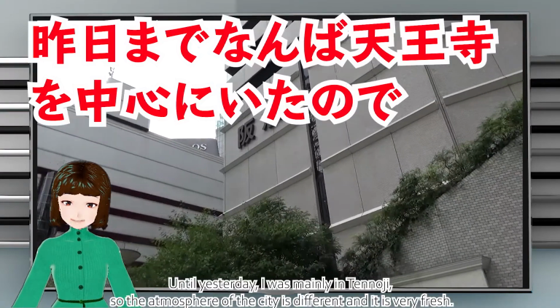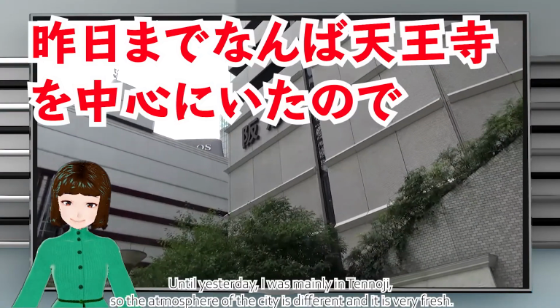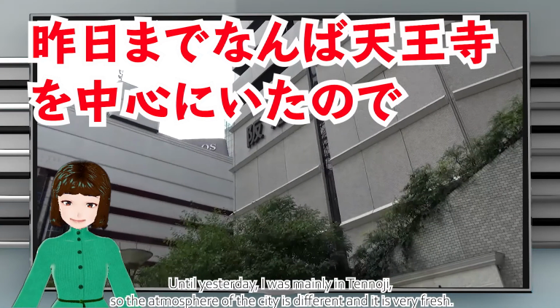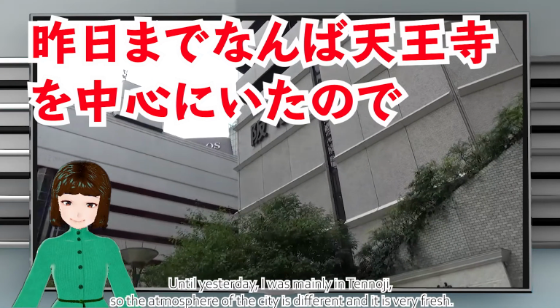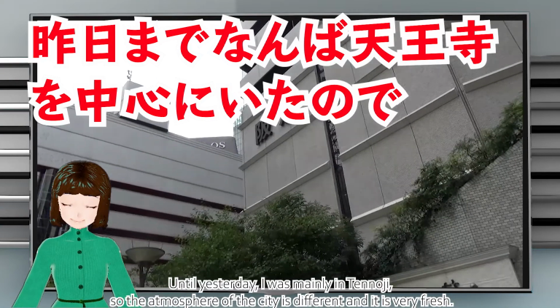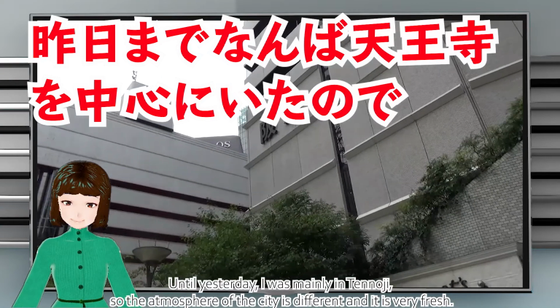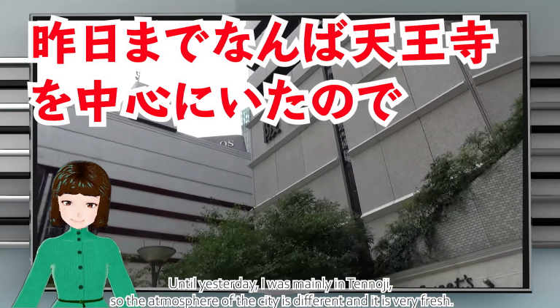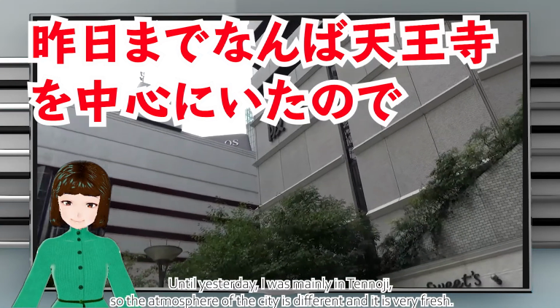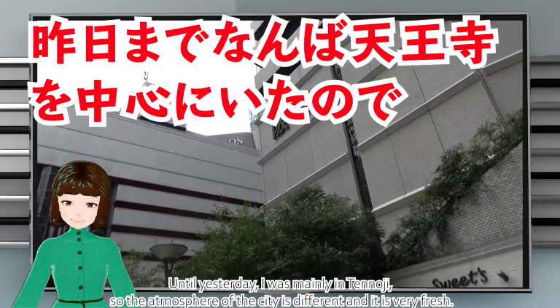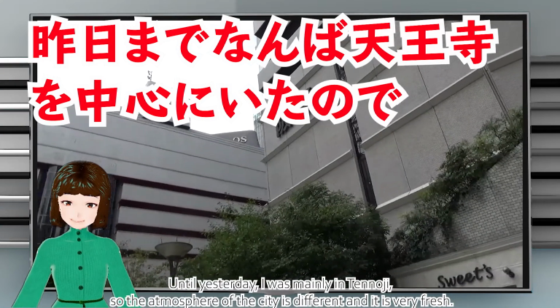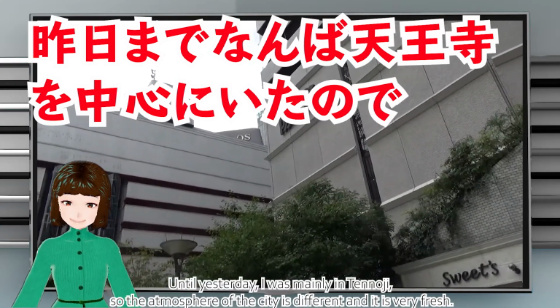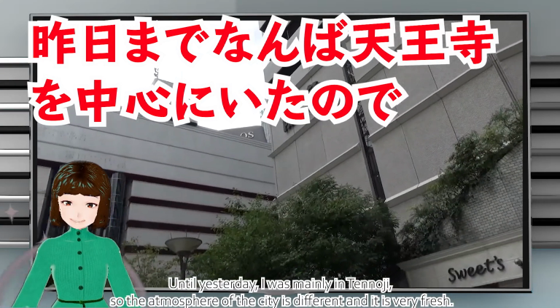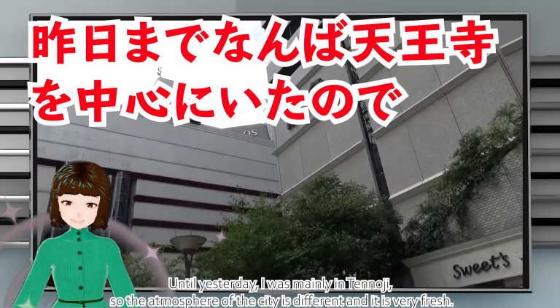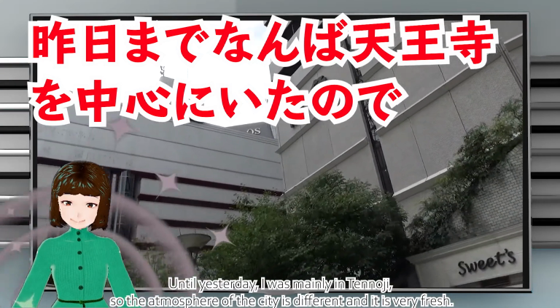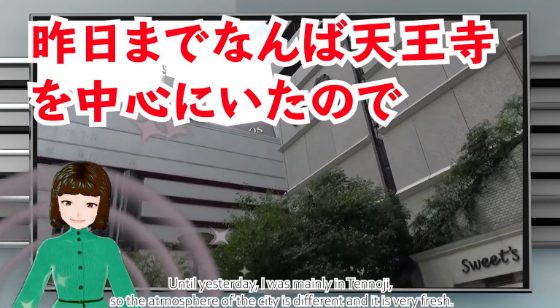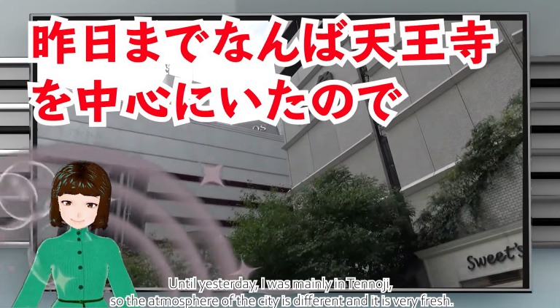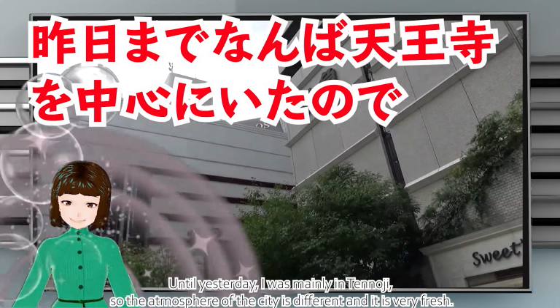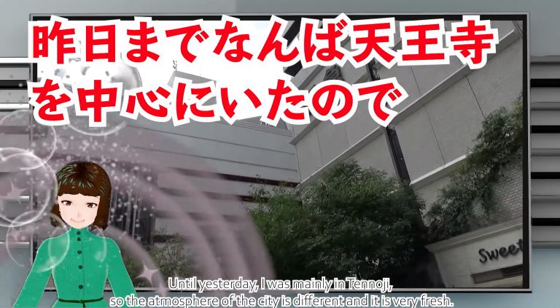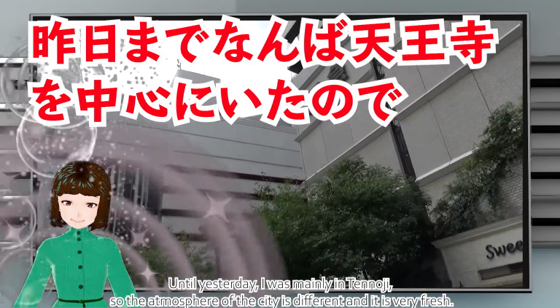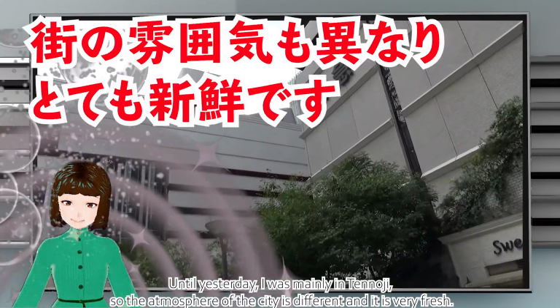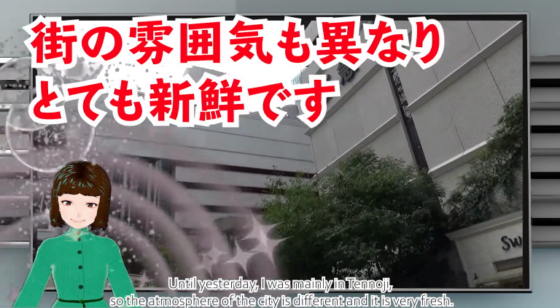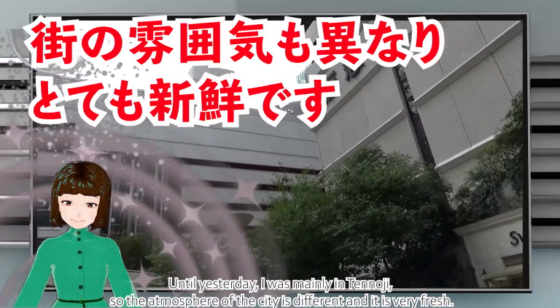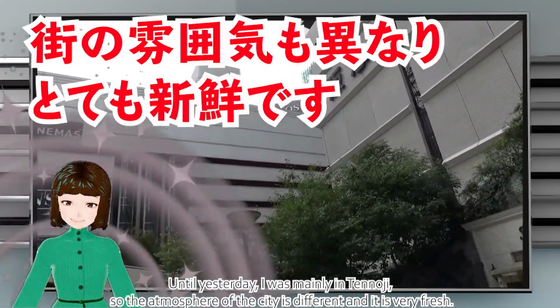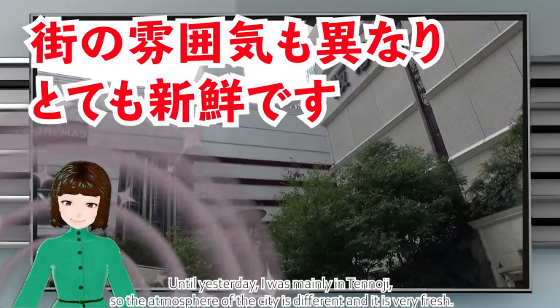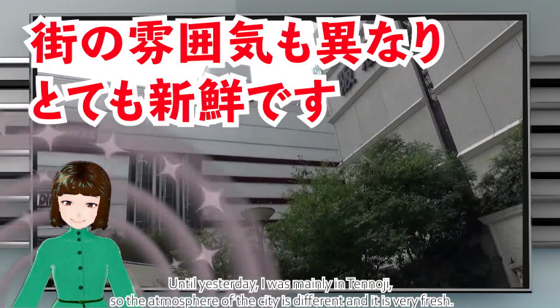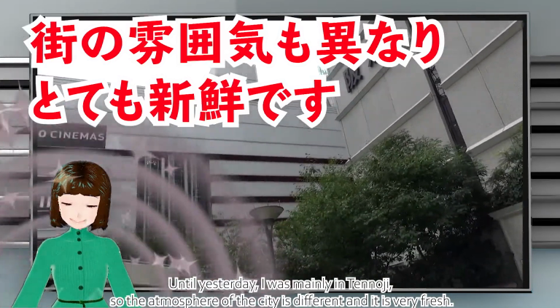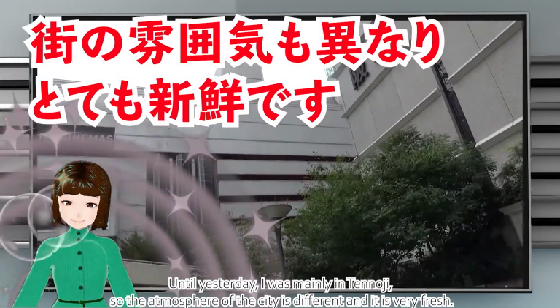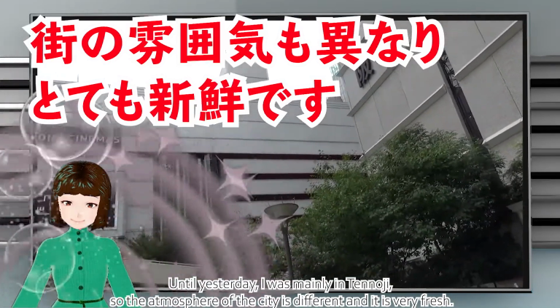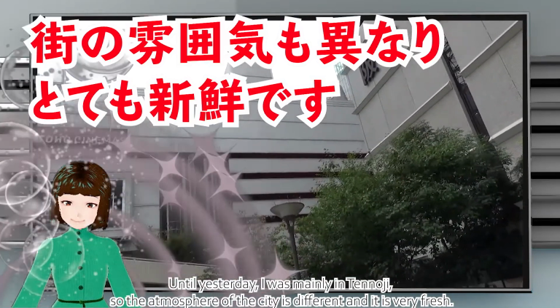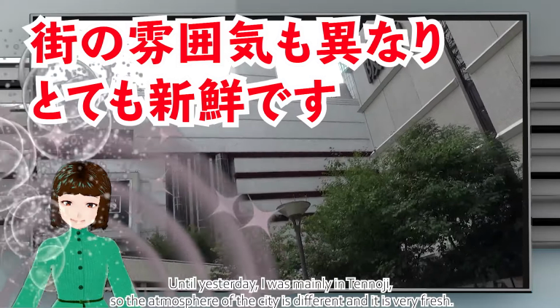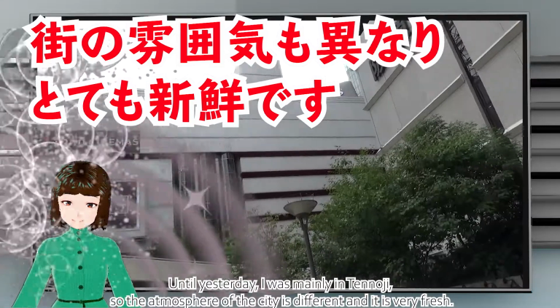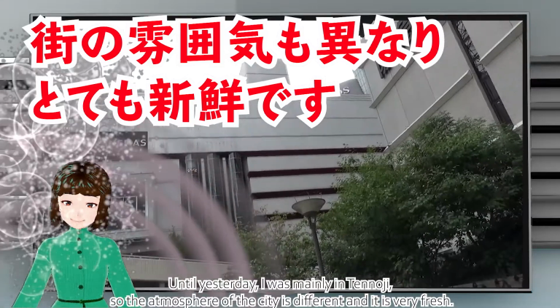Until yesterday, I was mainly in Tennoji, so the atmosphere of the city is very different and it is very fresh.